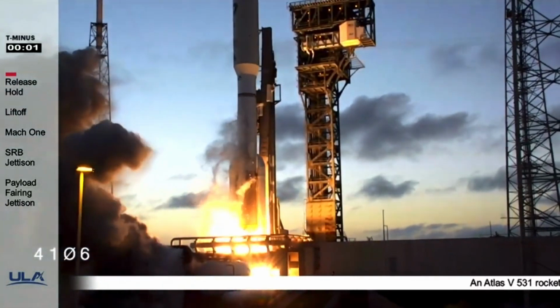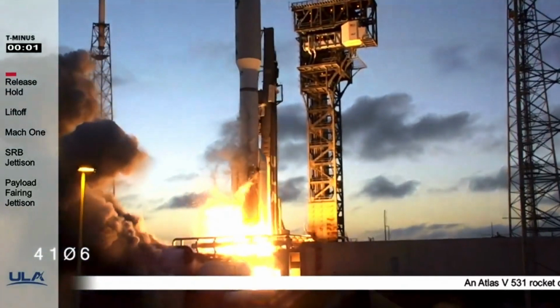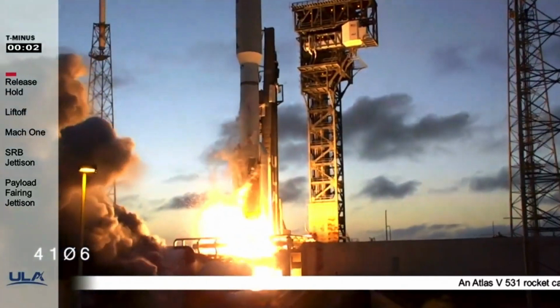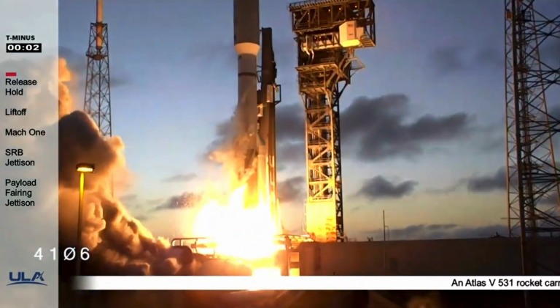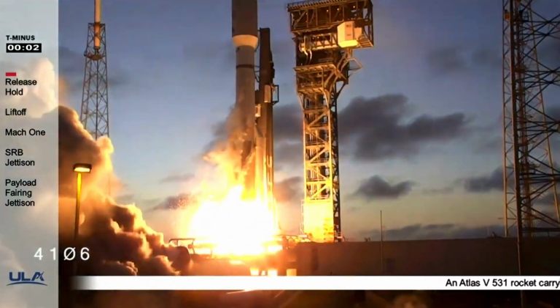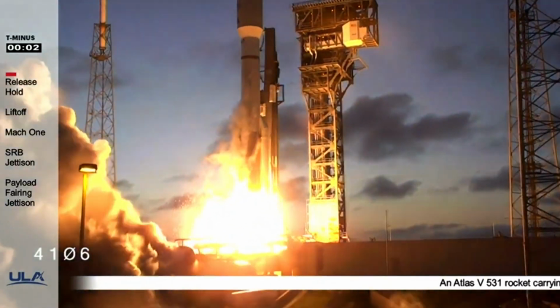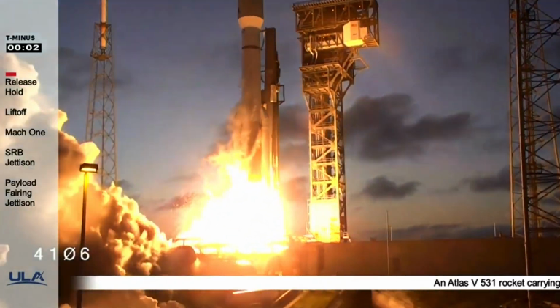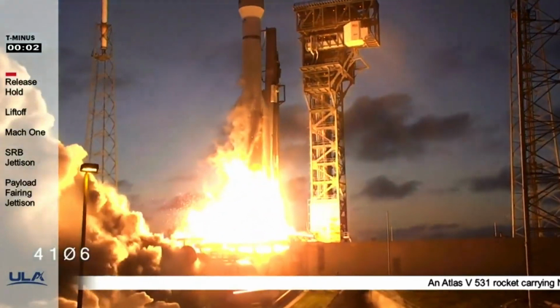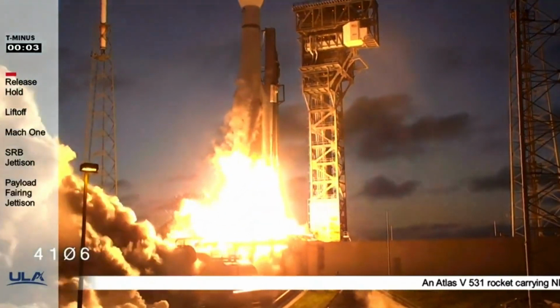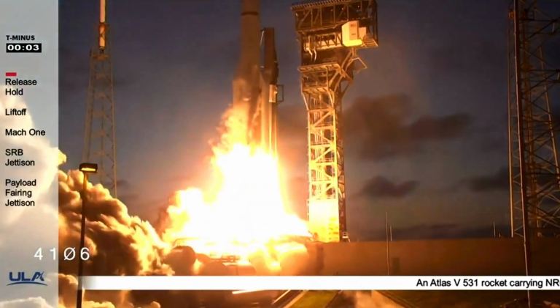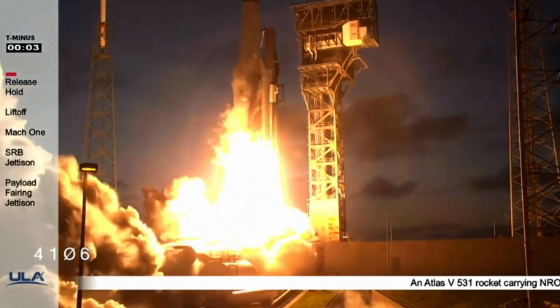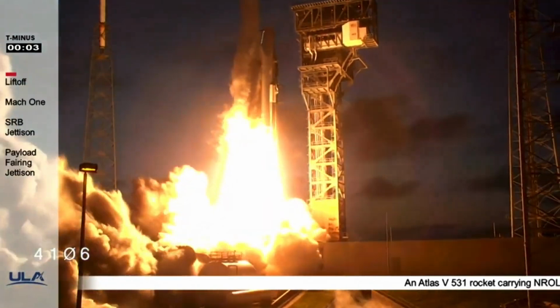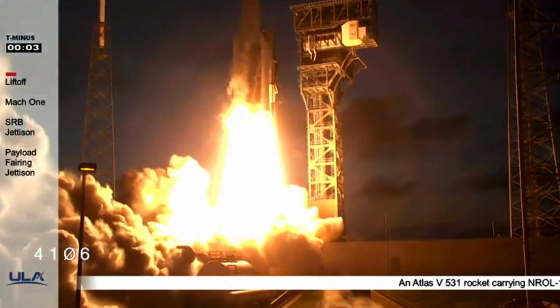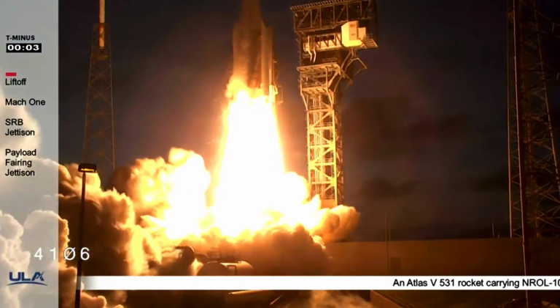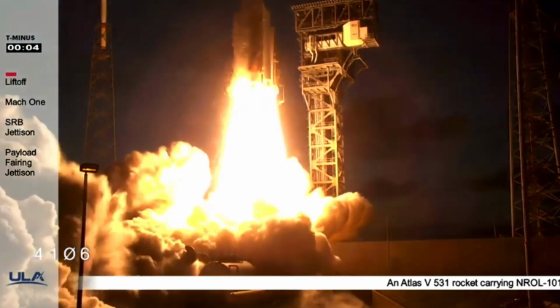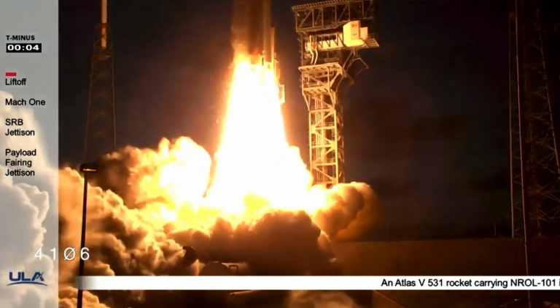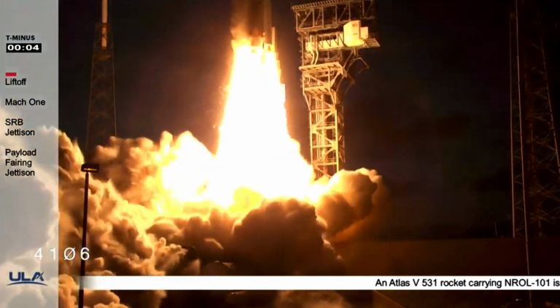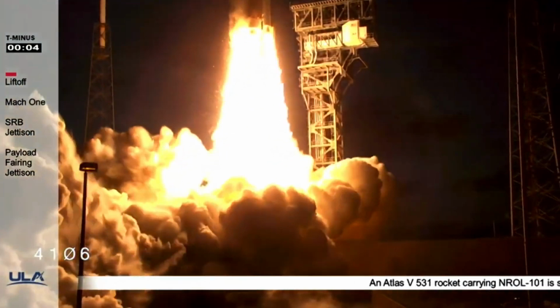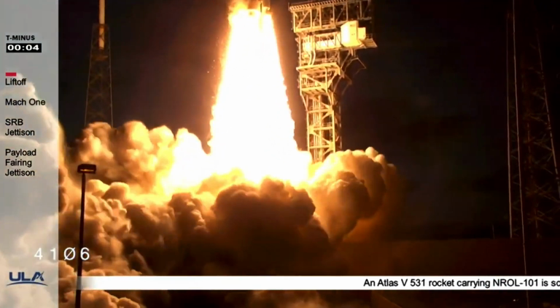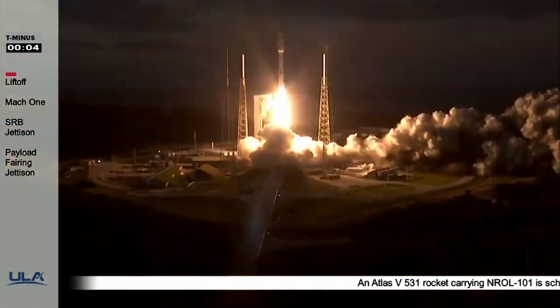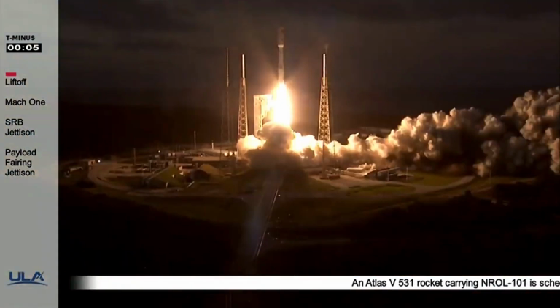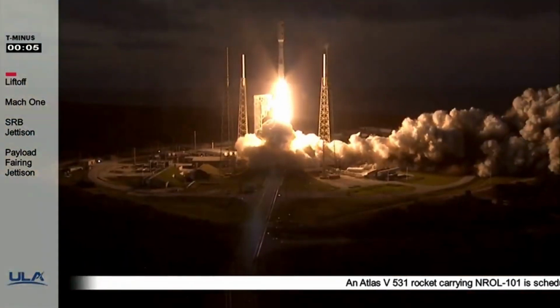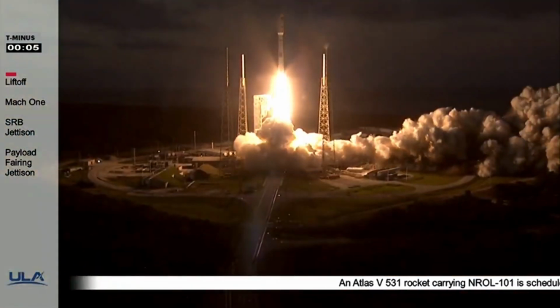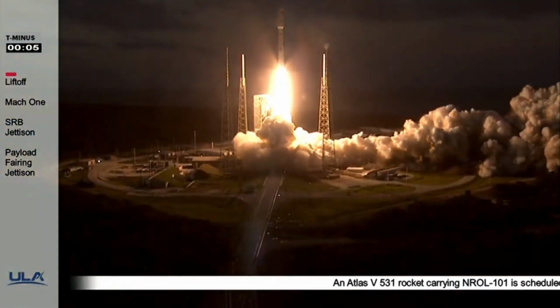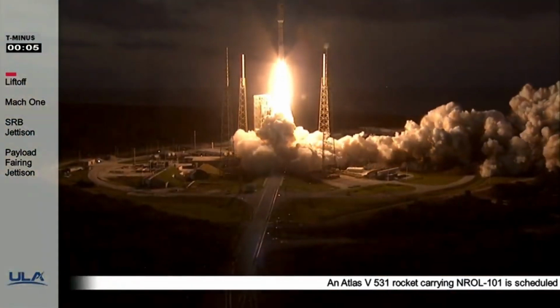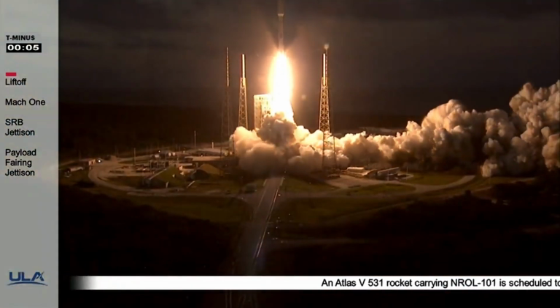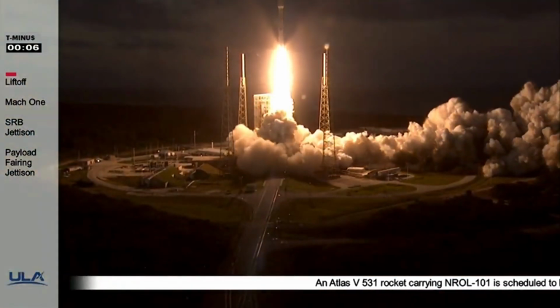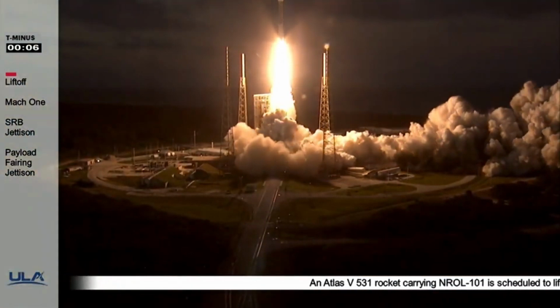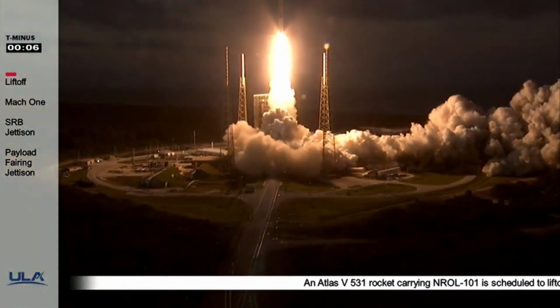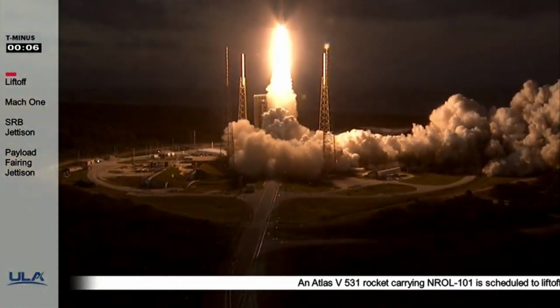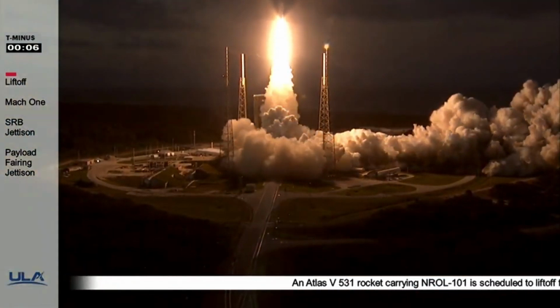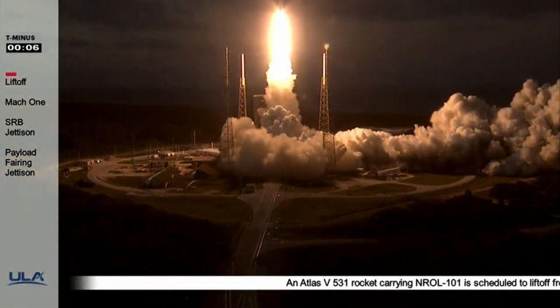And liftoff — liftoff of the Atlas NRL 101 mission for the National Reconnaissance Office.